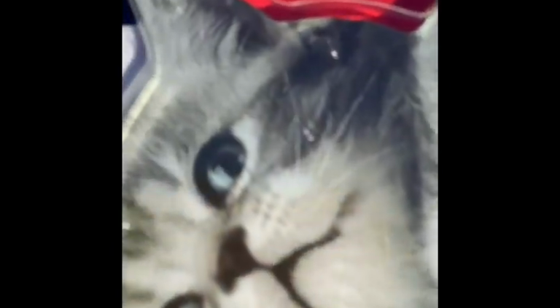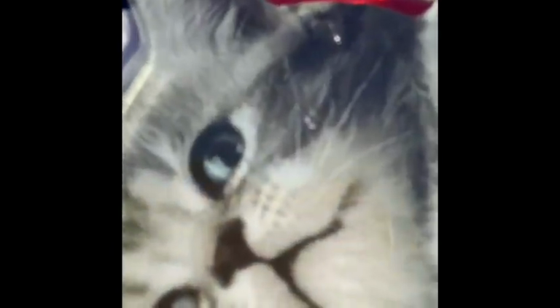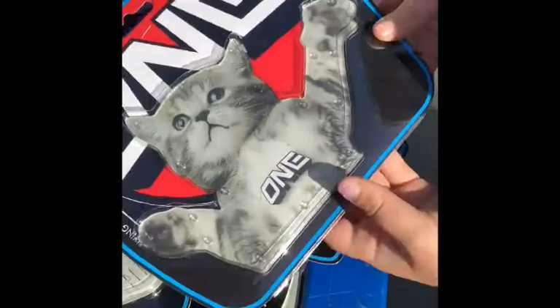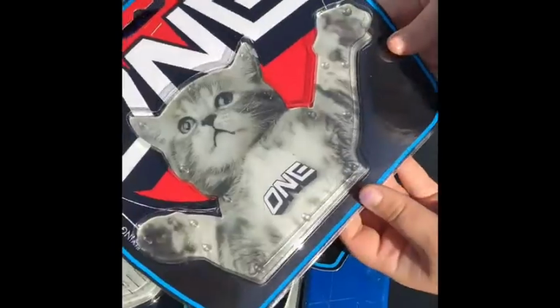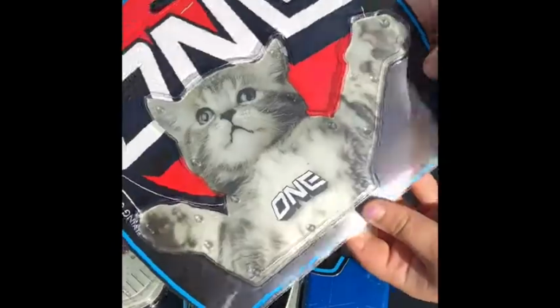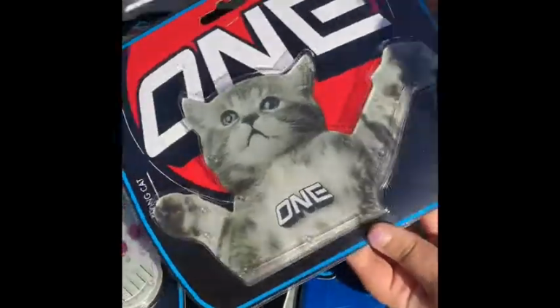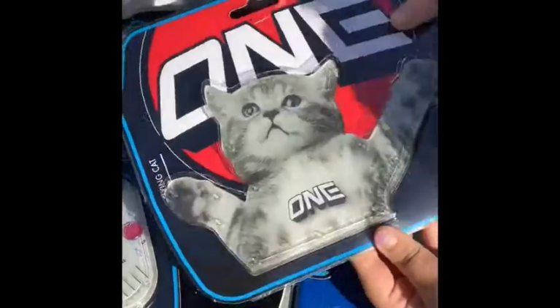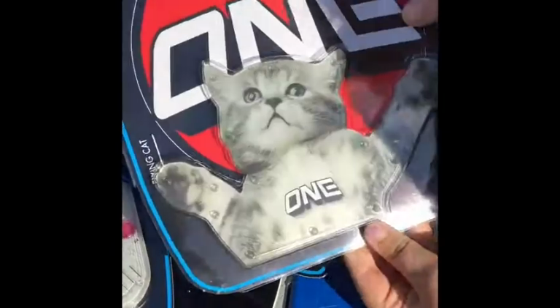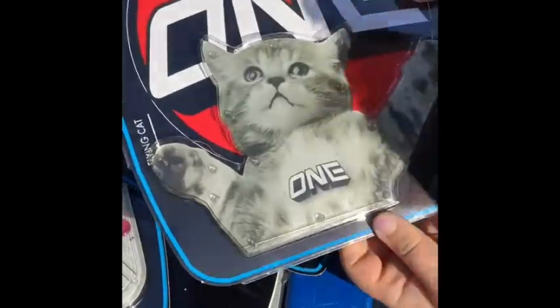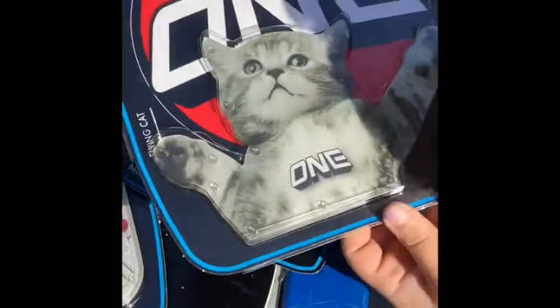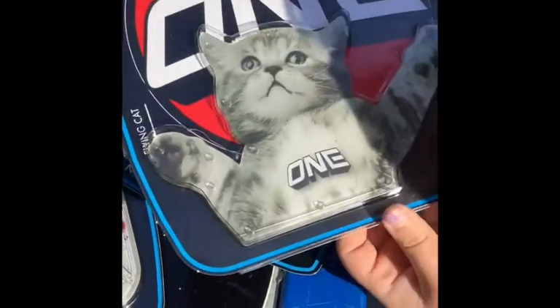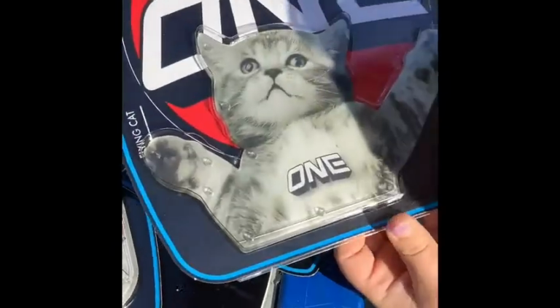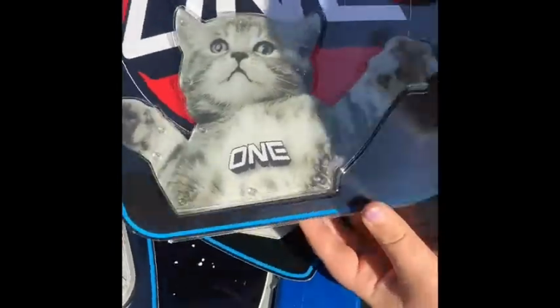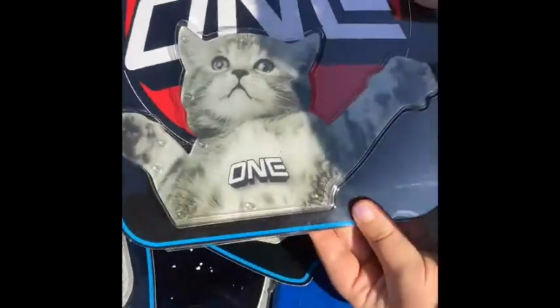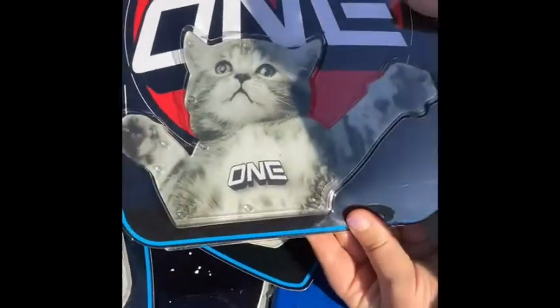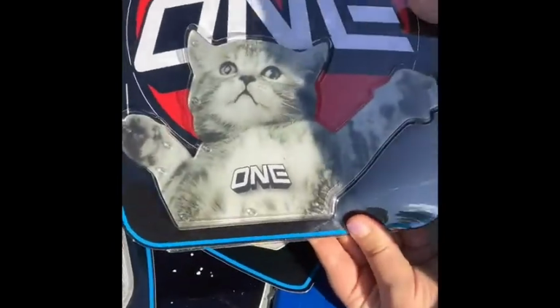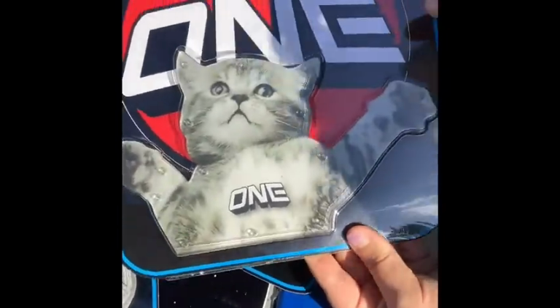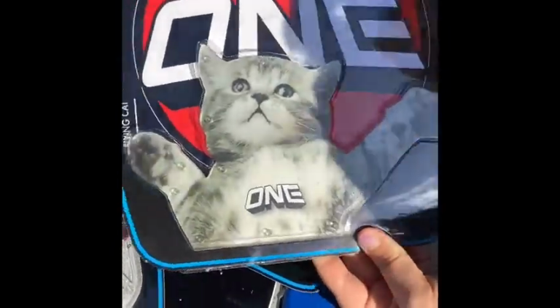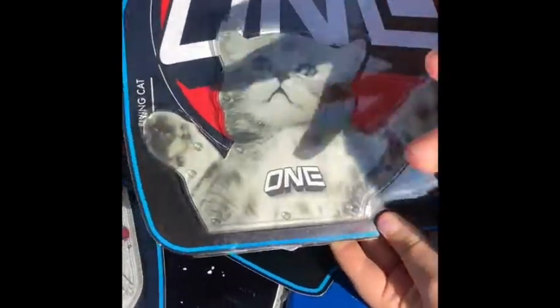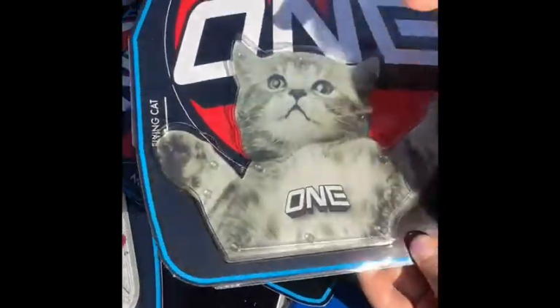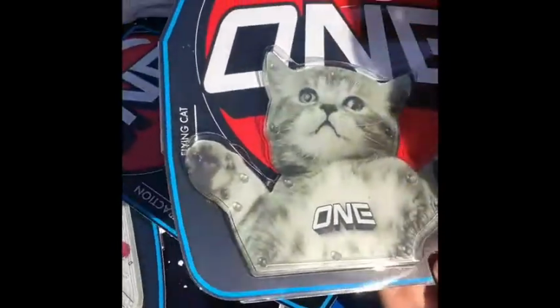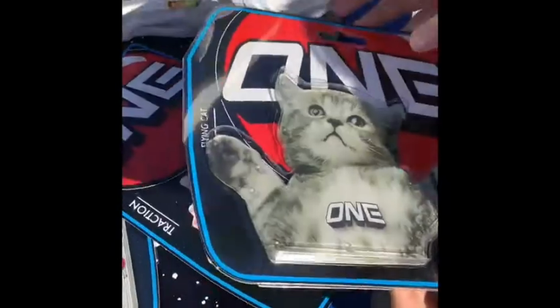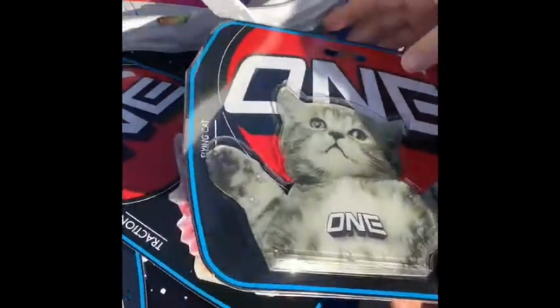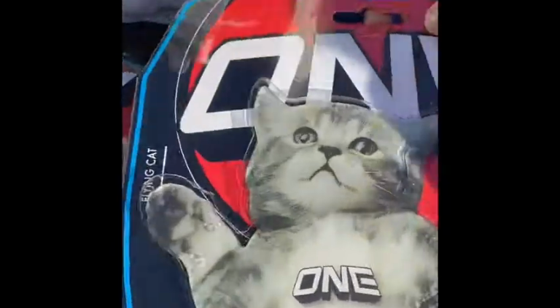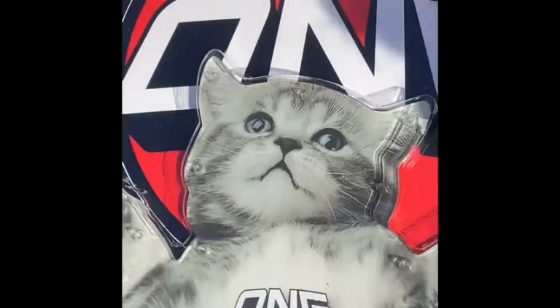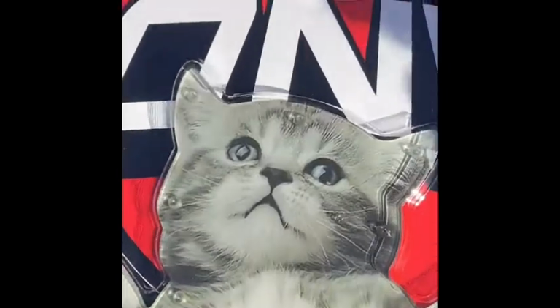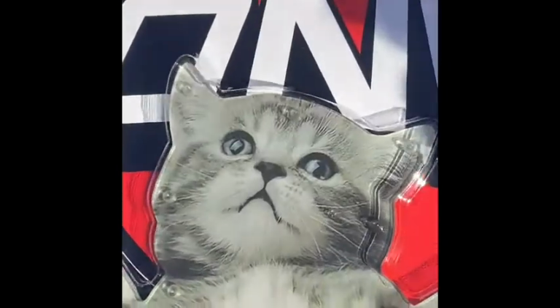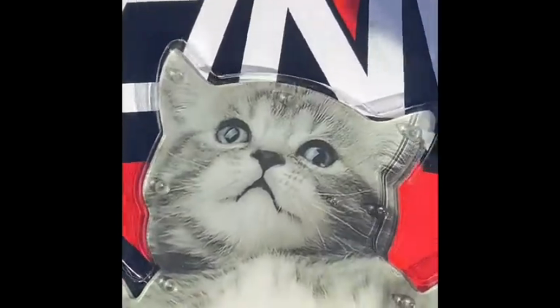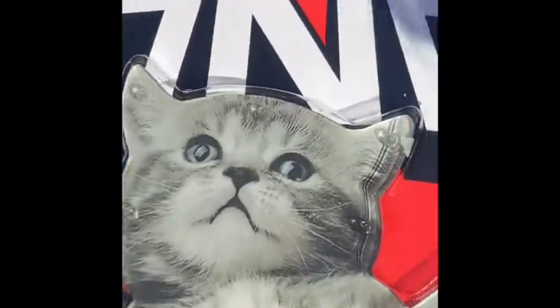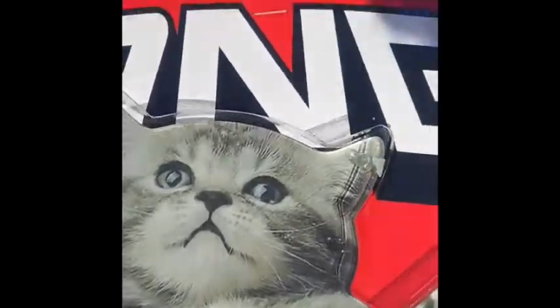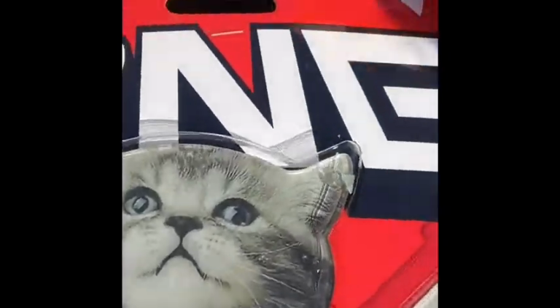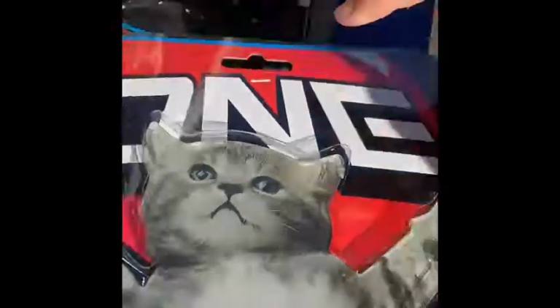Okay, so now I'm ready to put on this stomp pad.